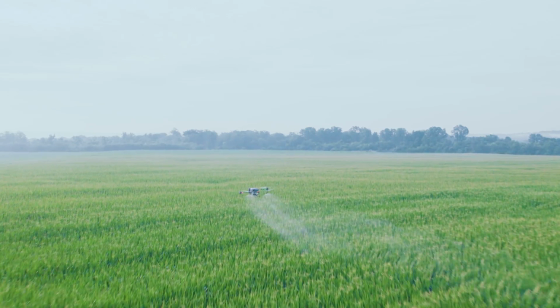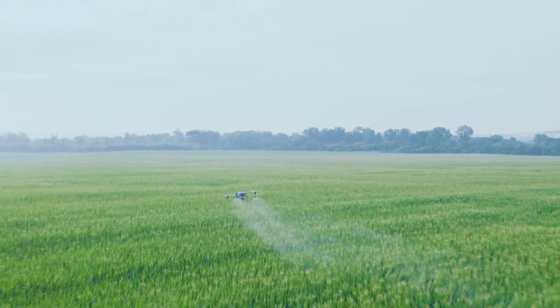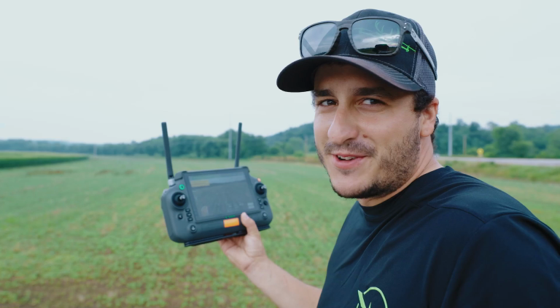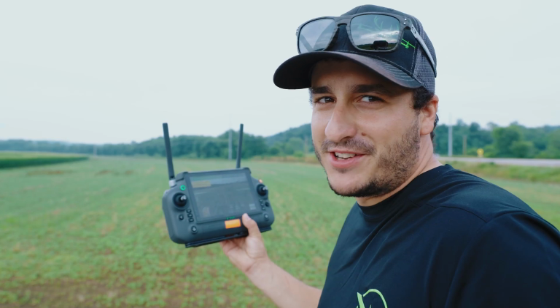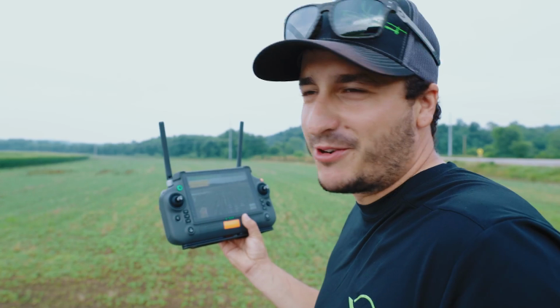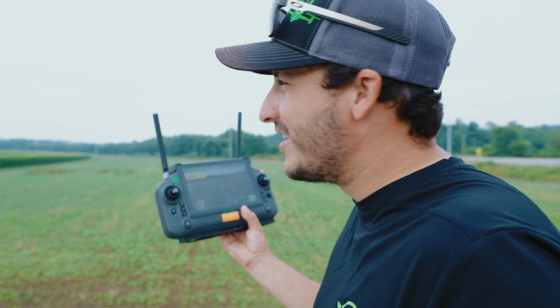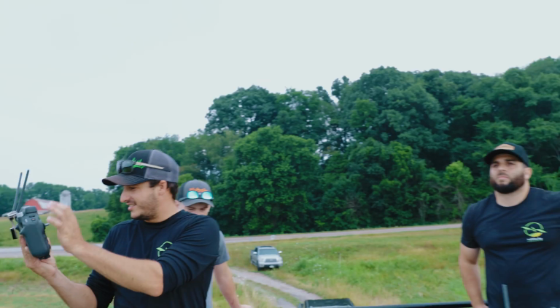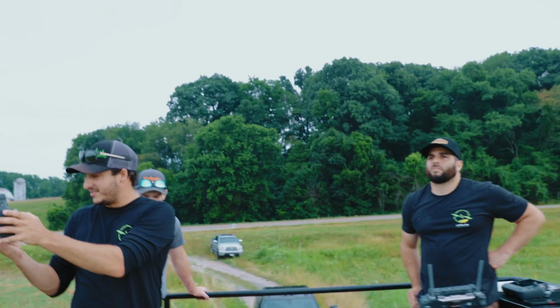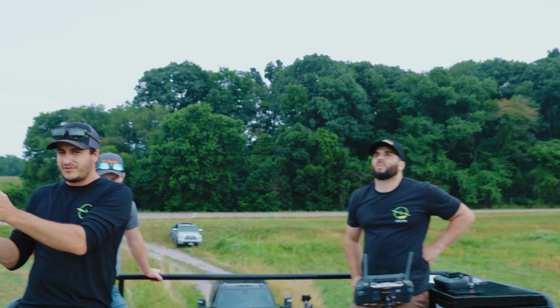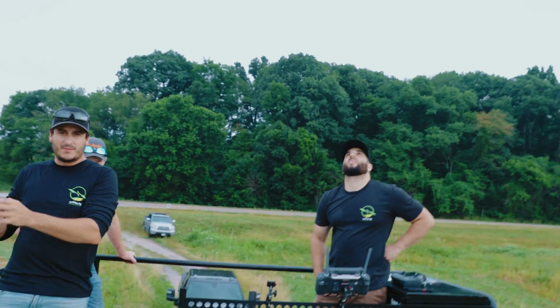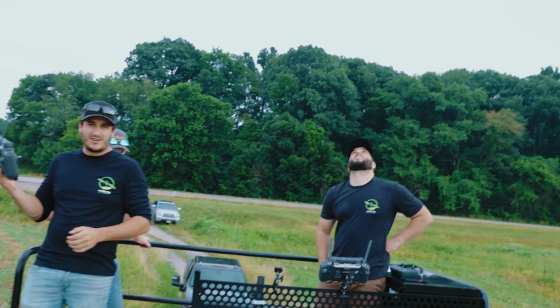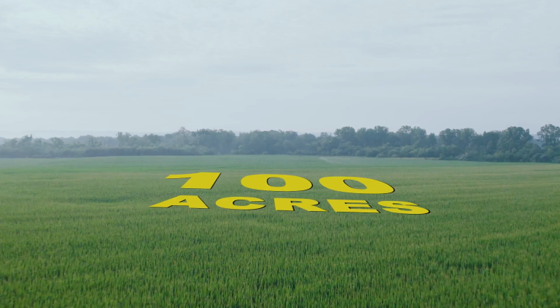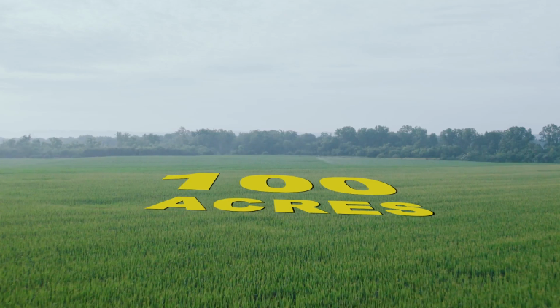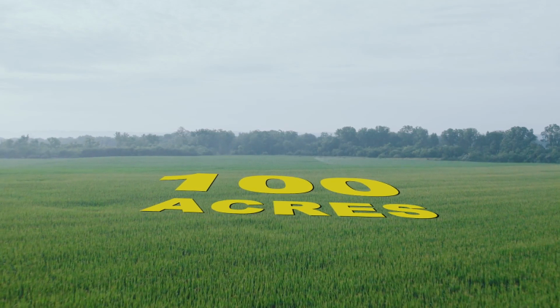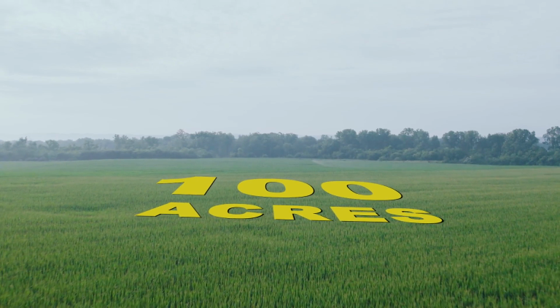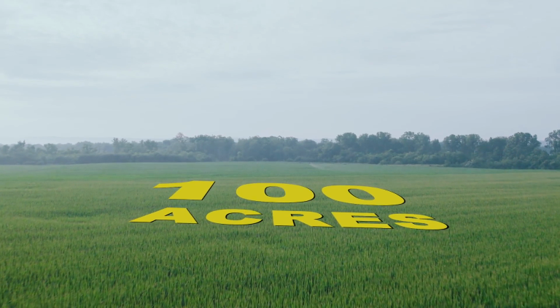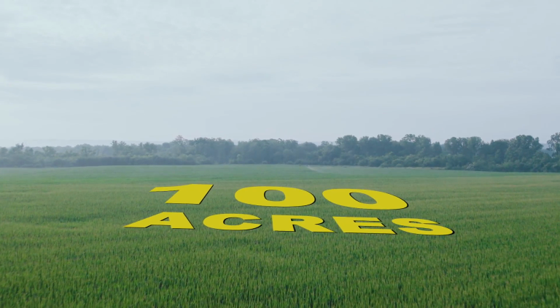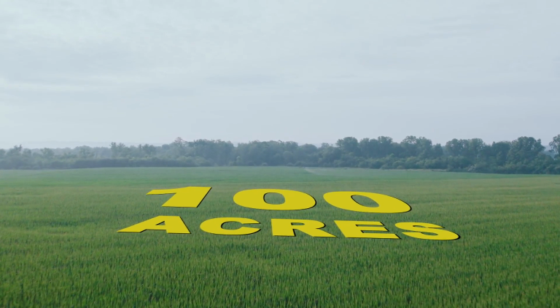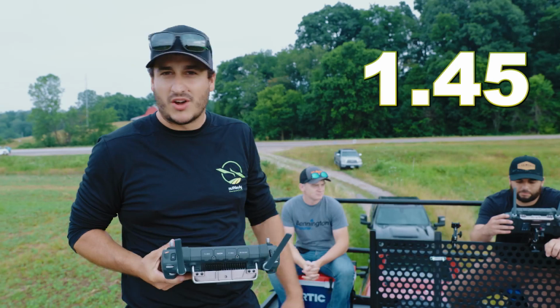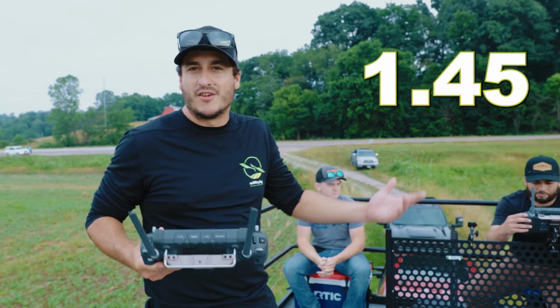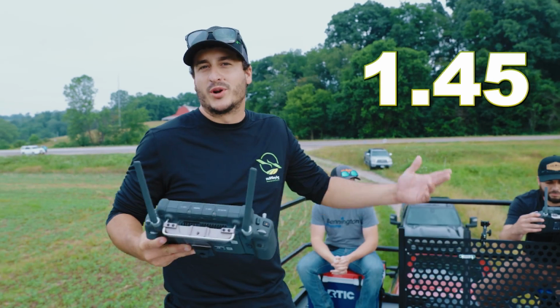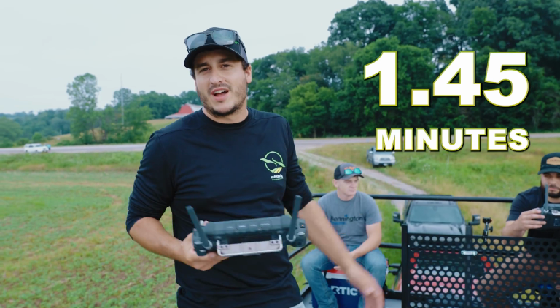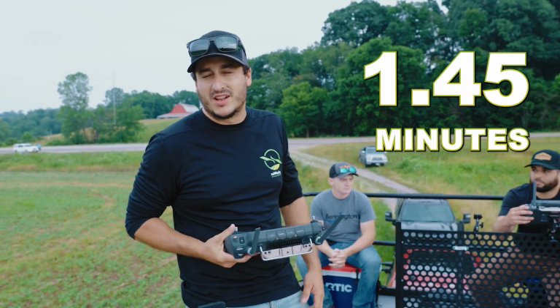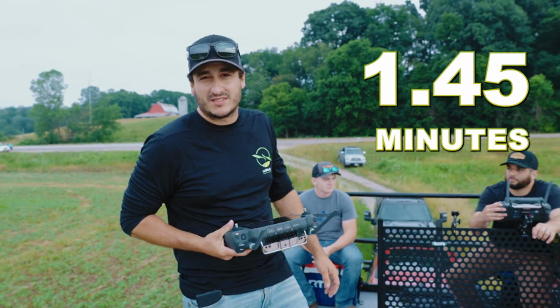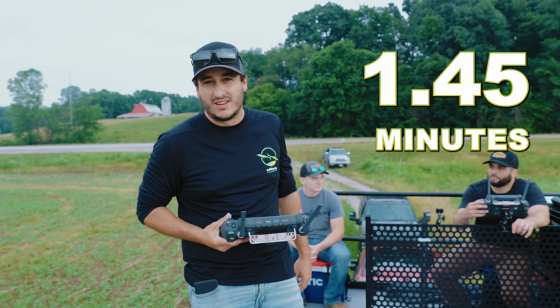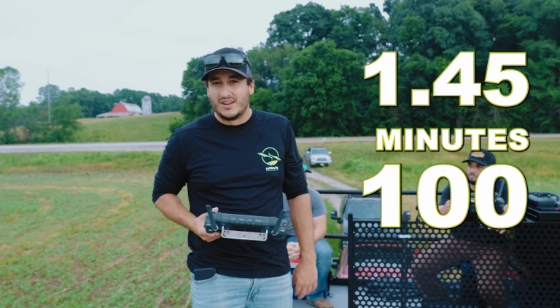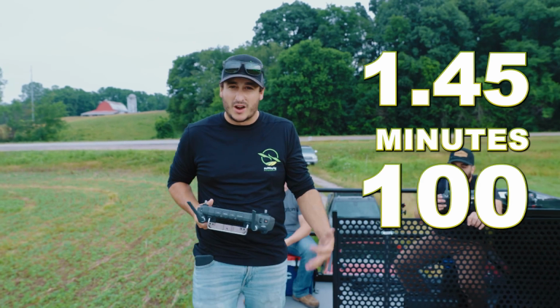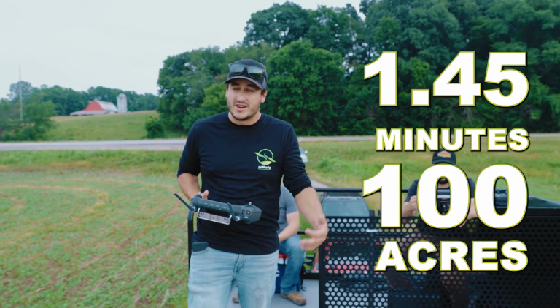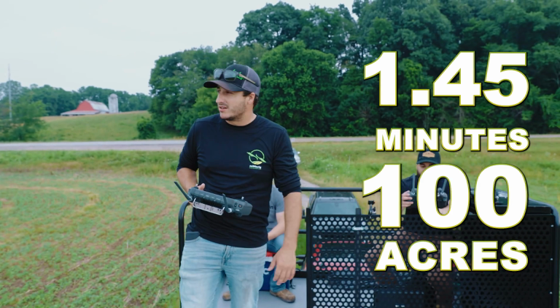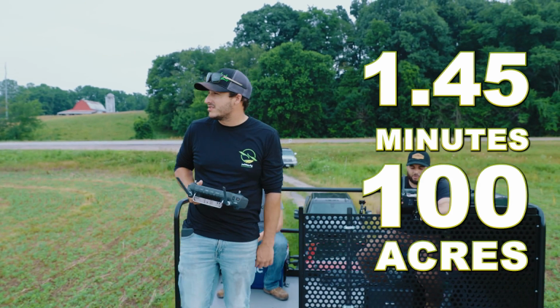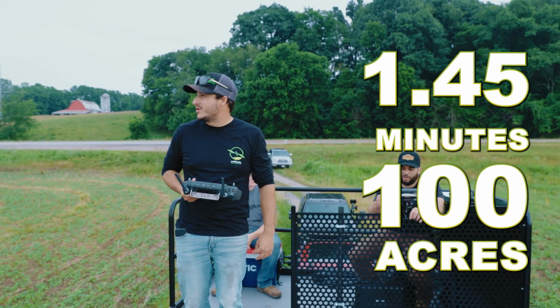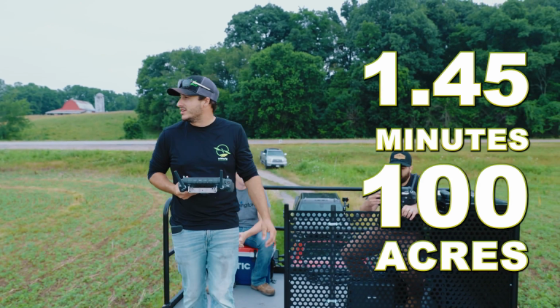These T50s are great. We've done about almost 100 acres so far — an hour and 45 minutes for 100 acres. Pretty good.